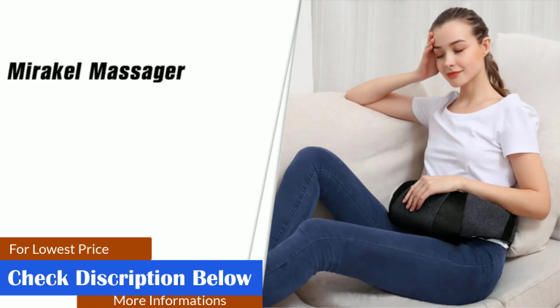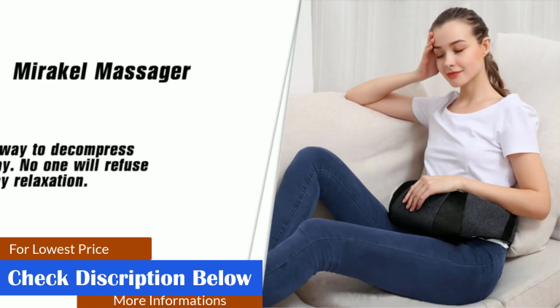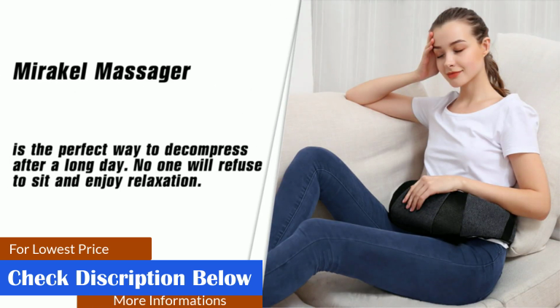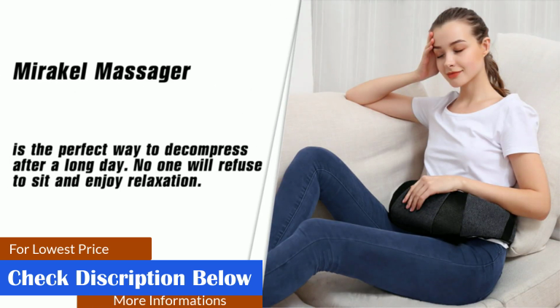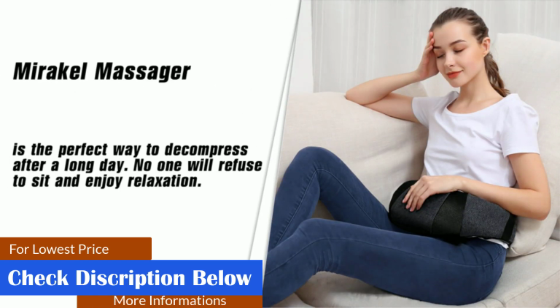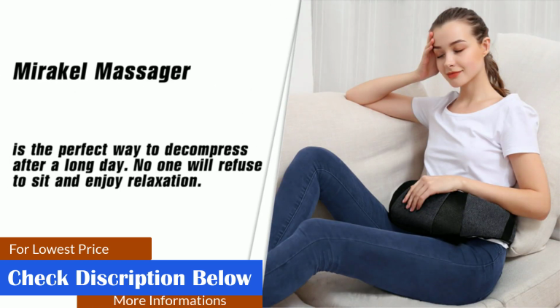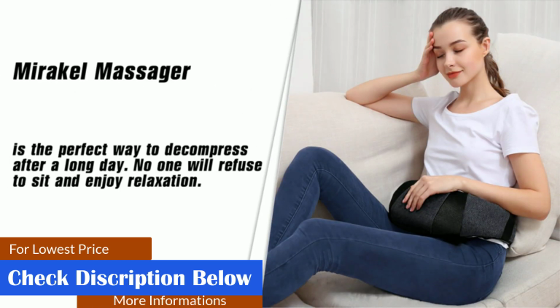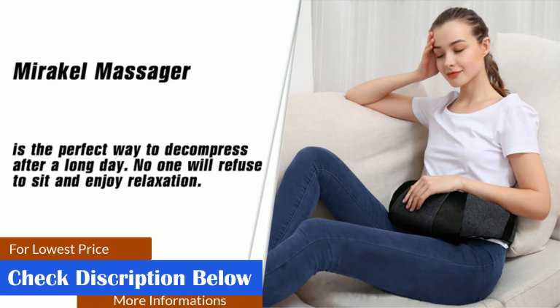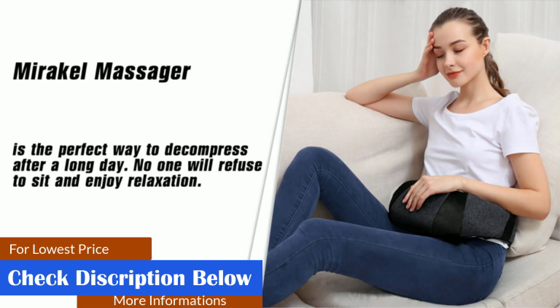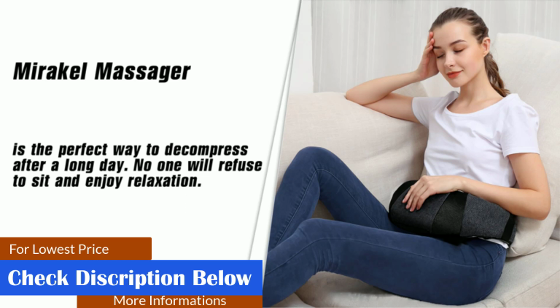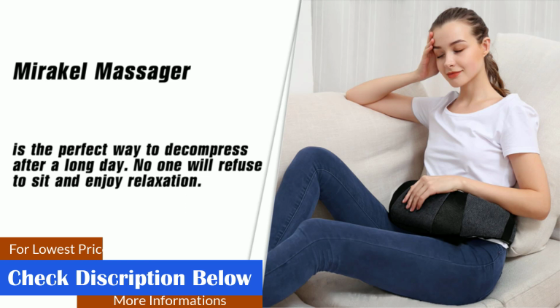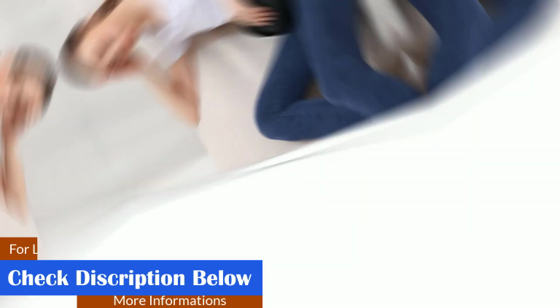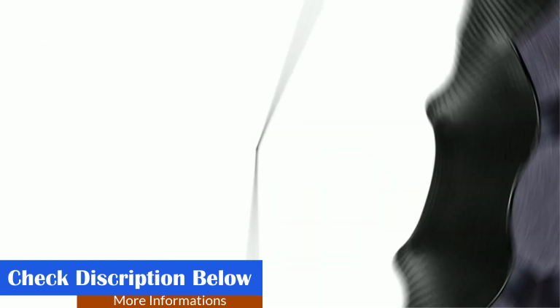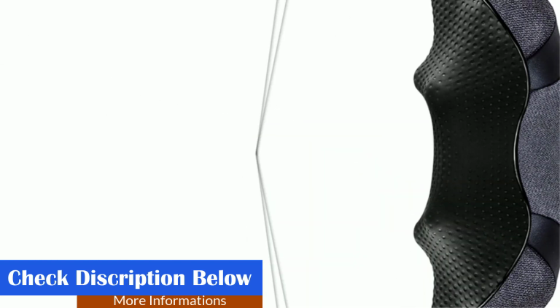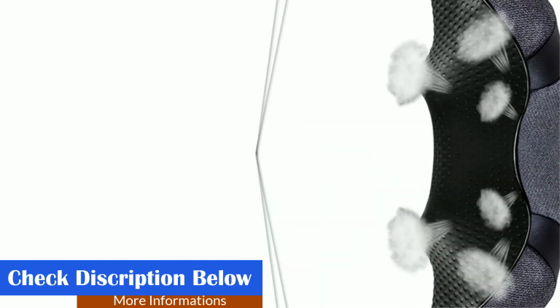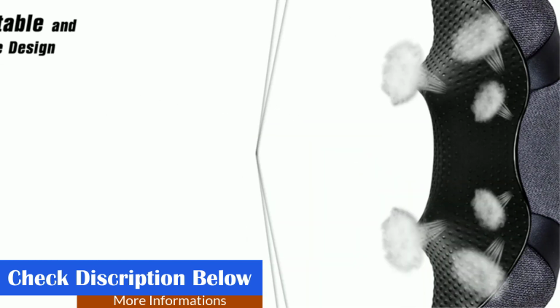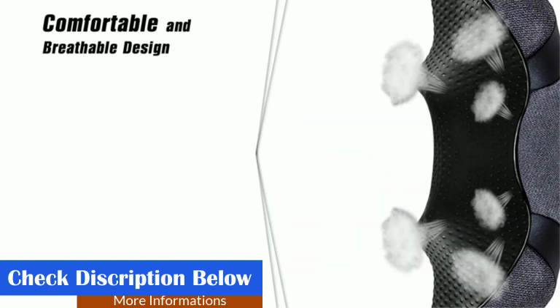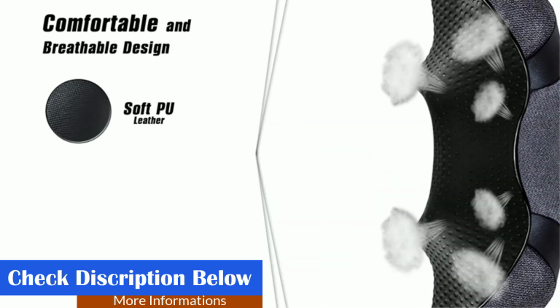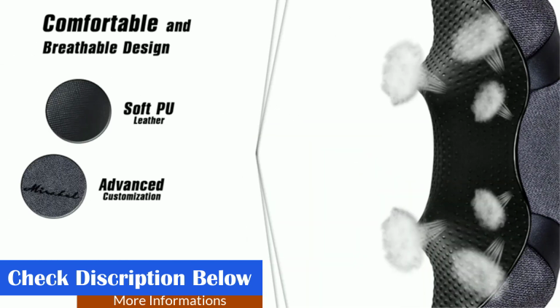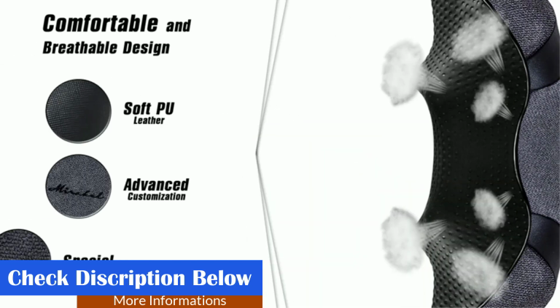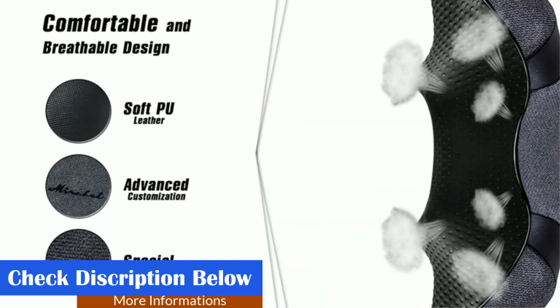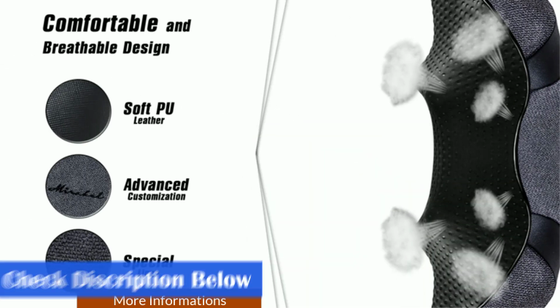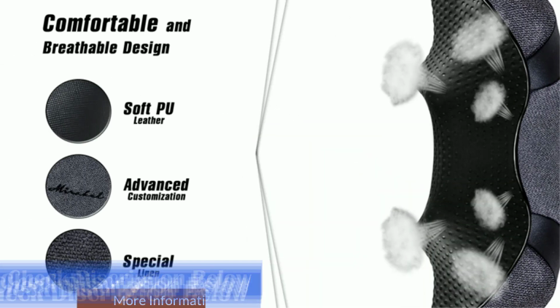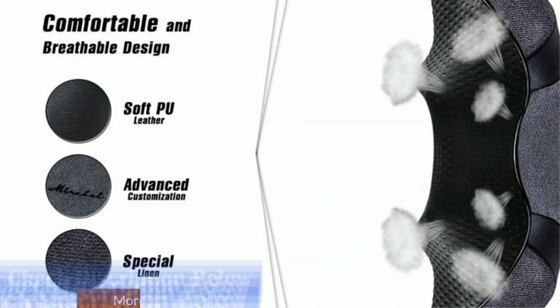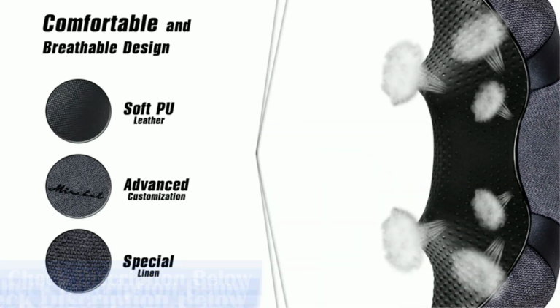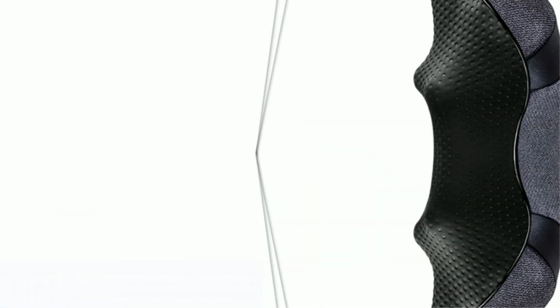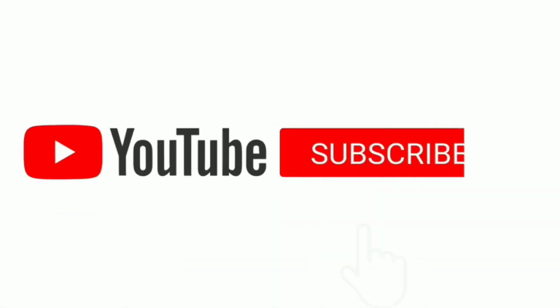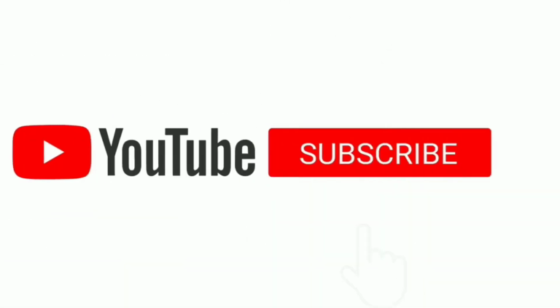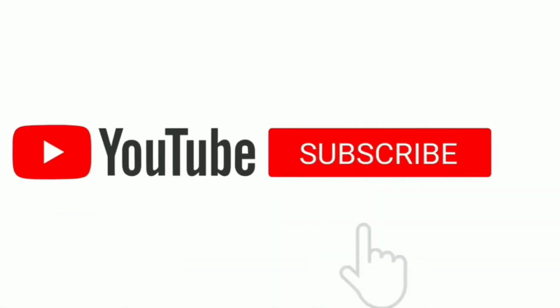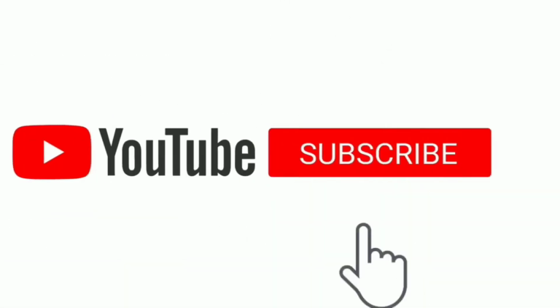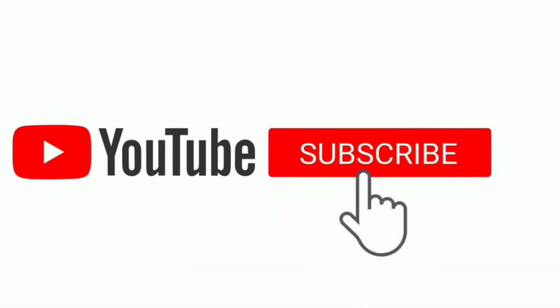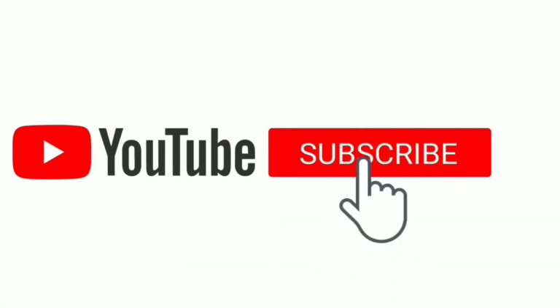It features a built-in heating function with maximum heat penetration, an auto power off function, and 3 adjustable intensity levels.